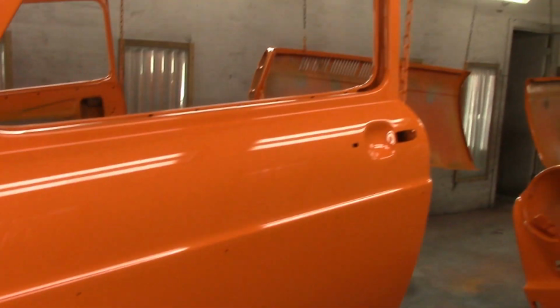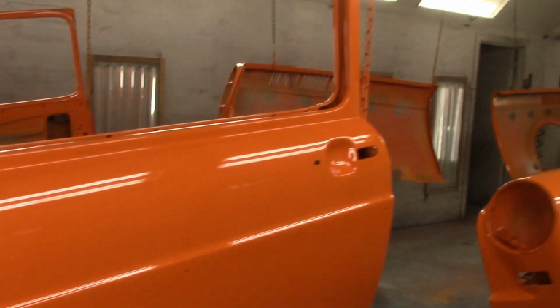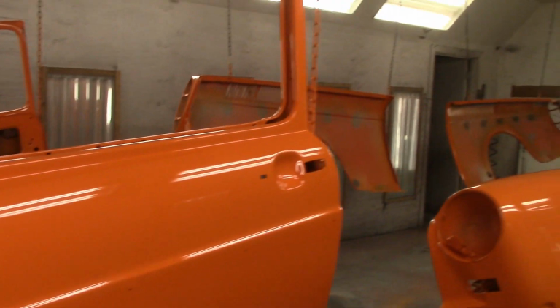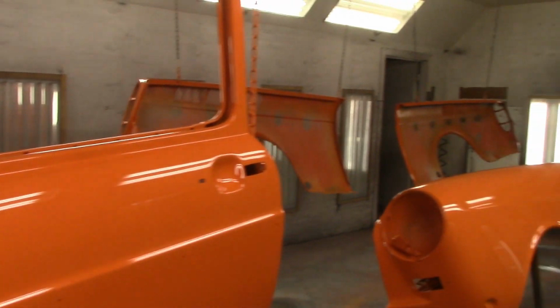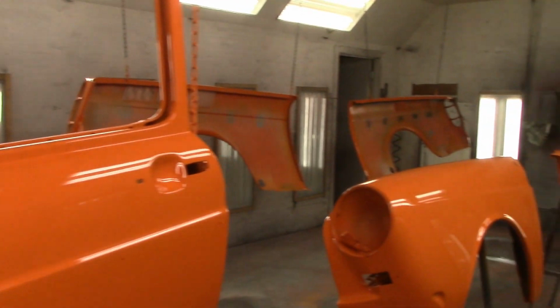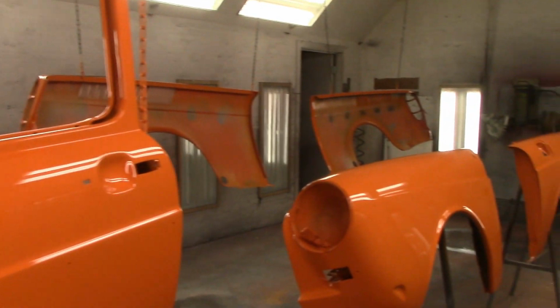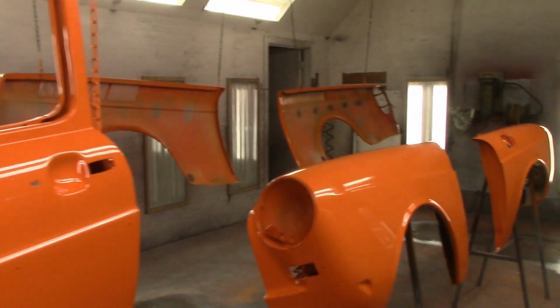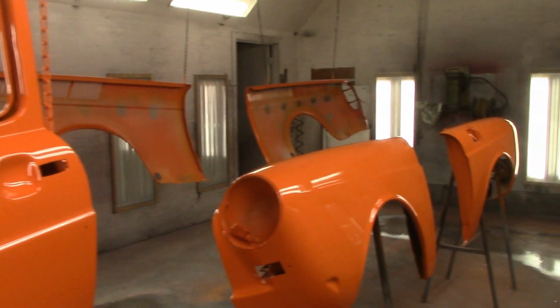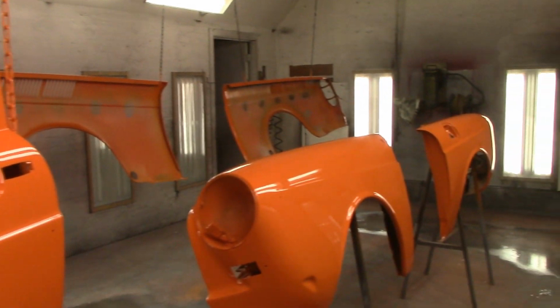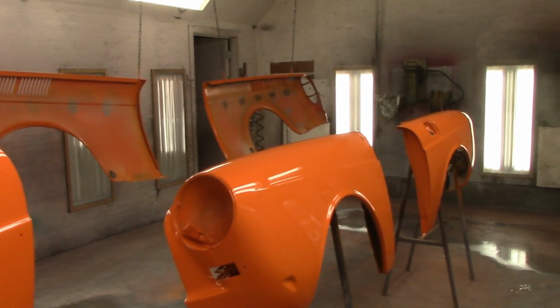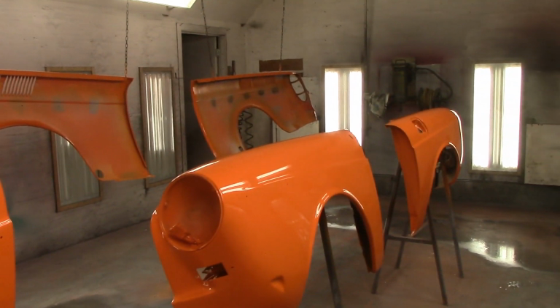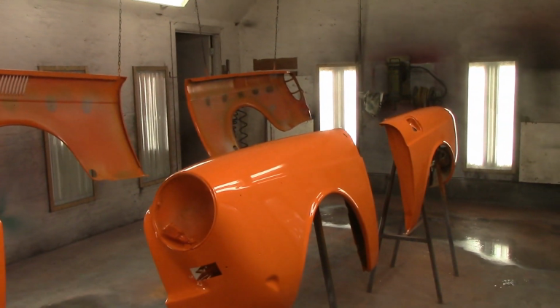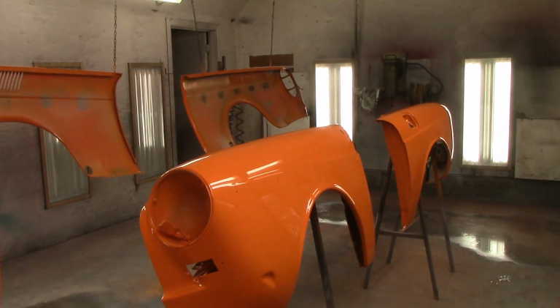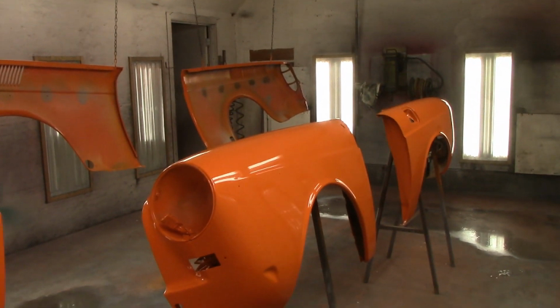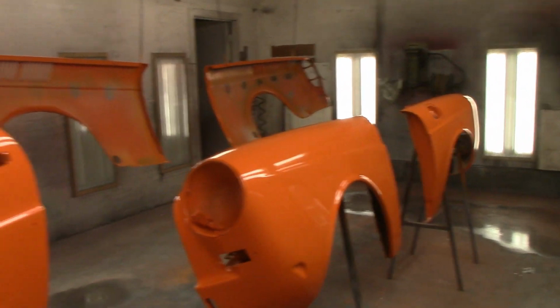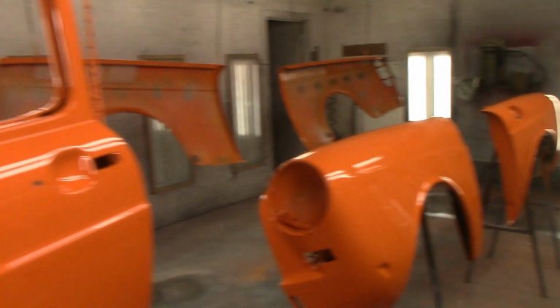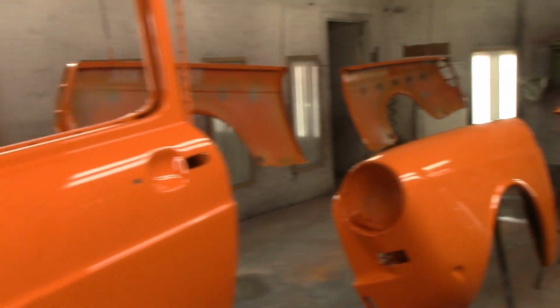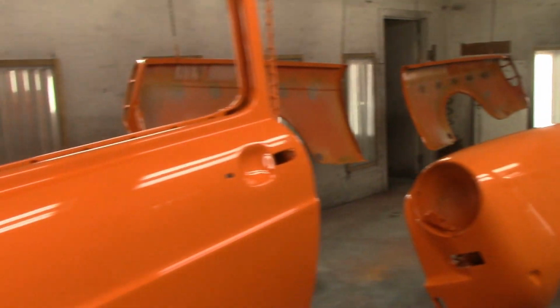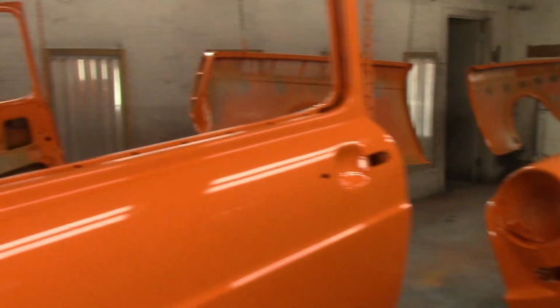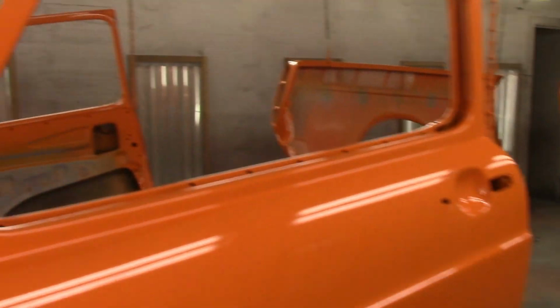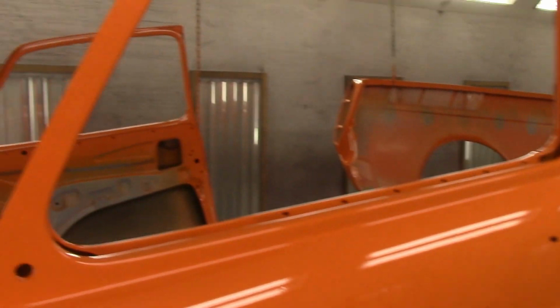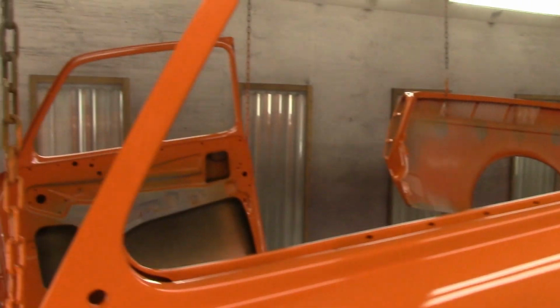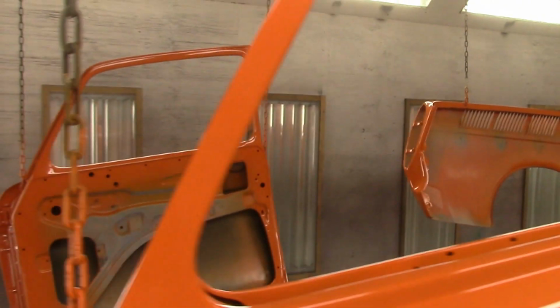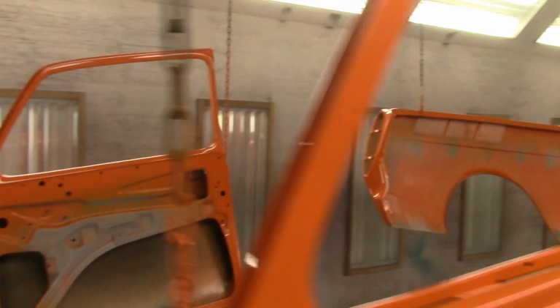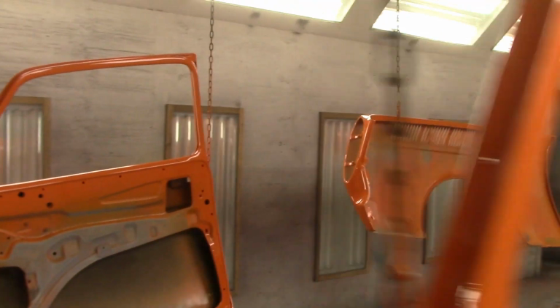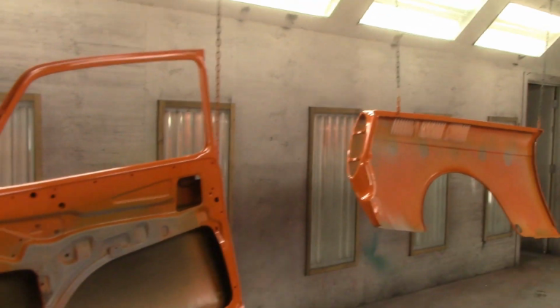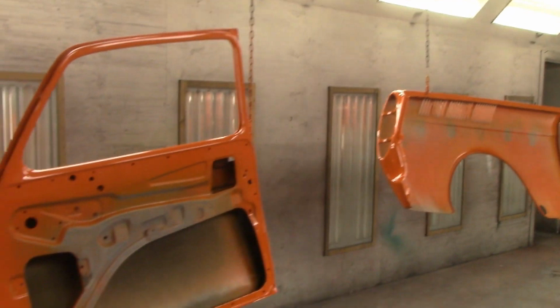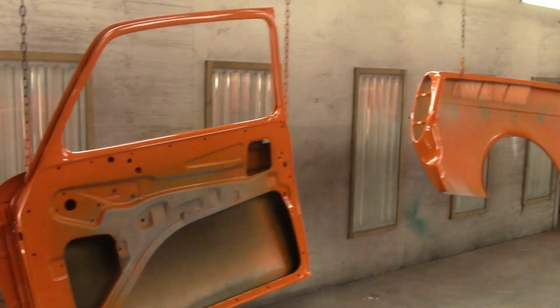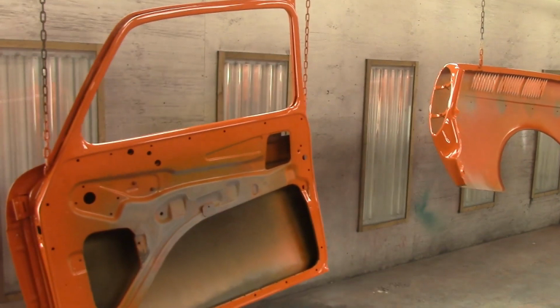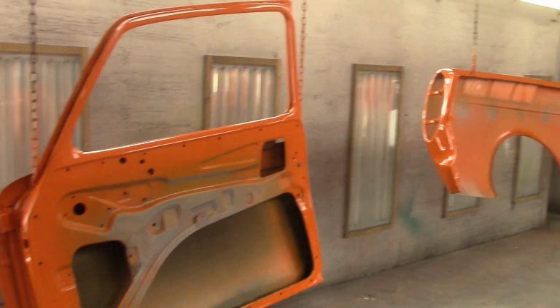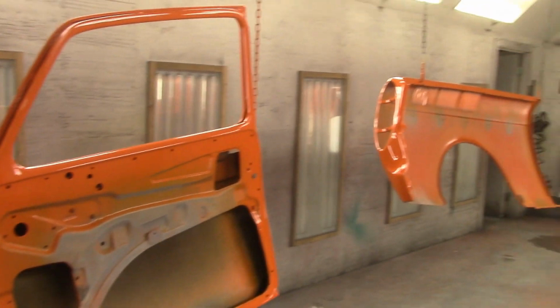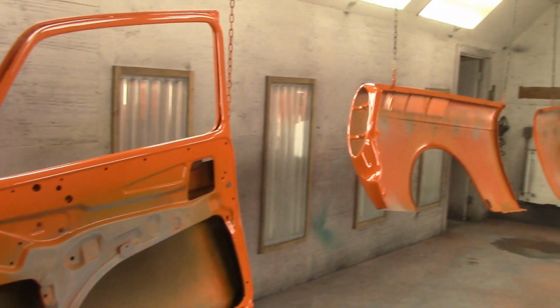It's absolutely beautiful. So now I get the joy of loading all these parts up and getting them back home.